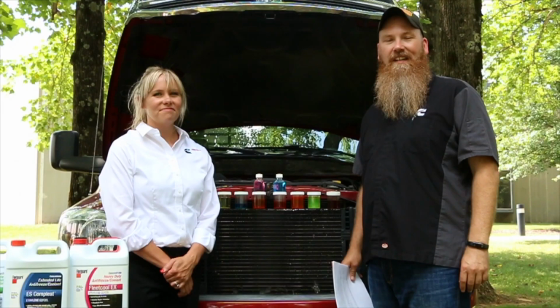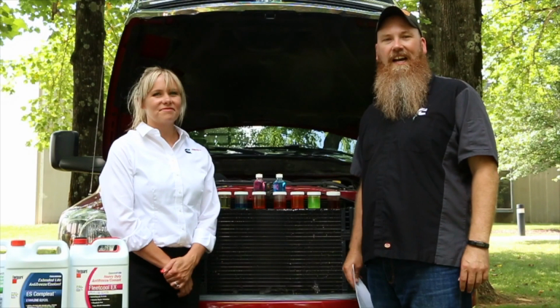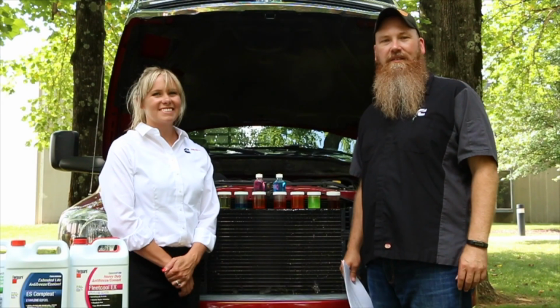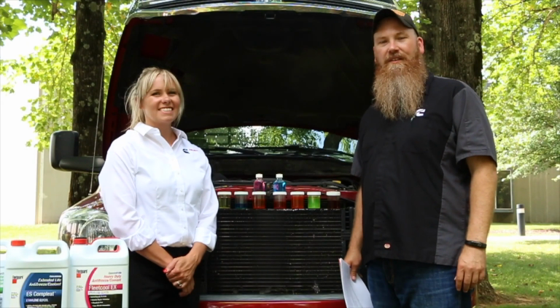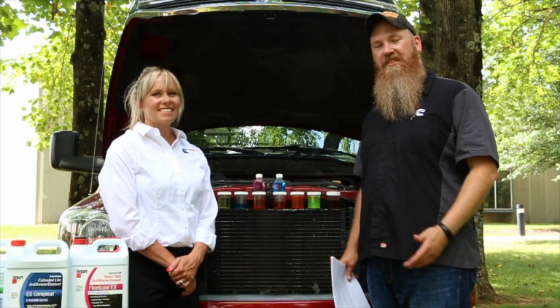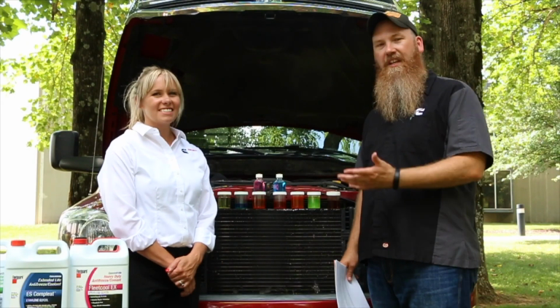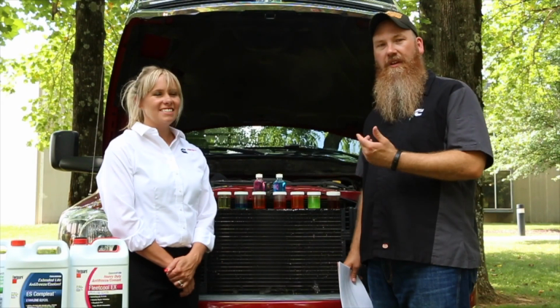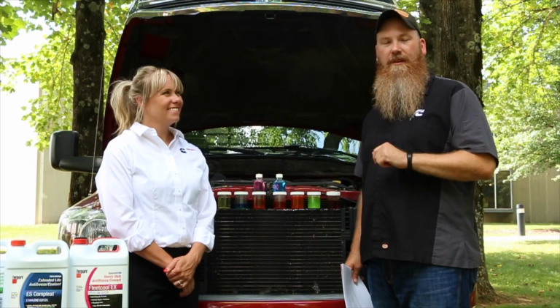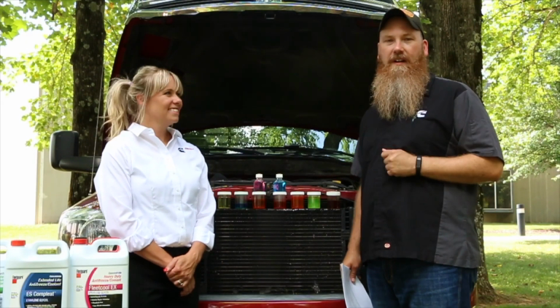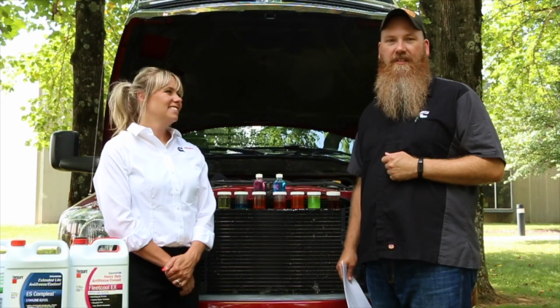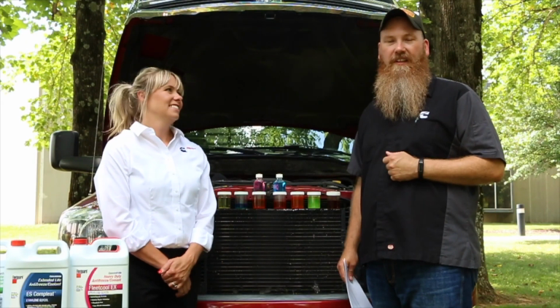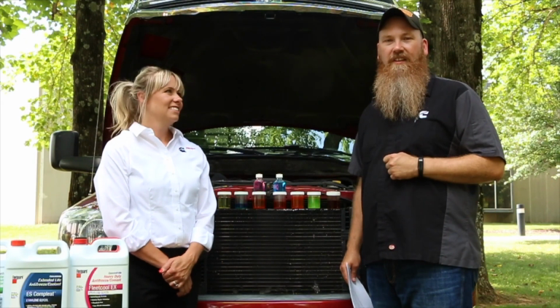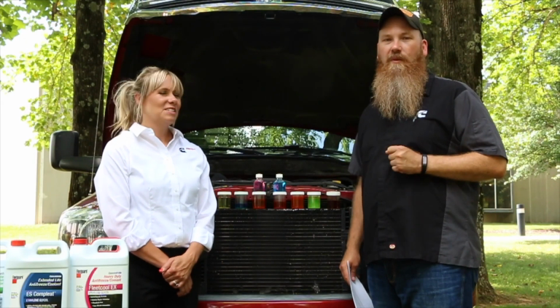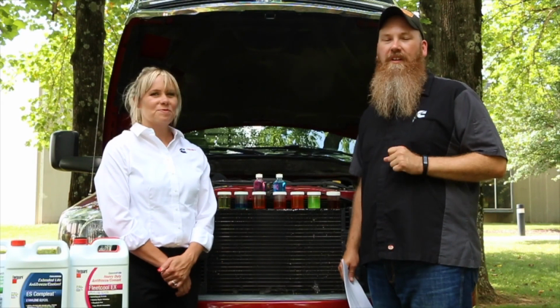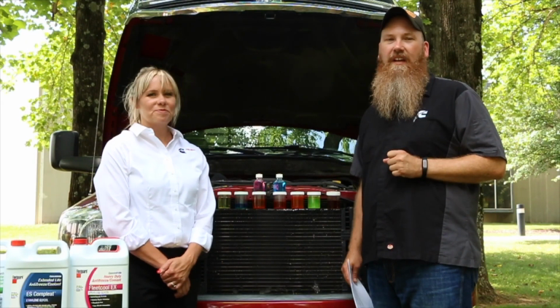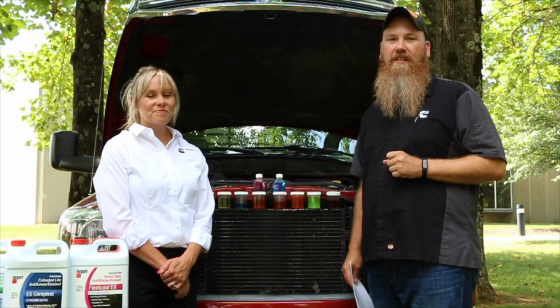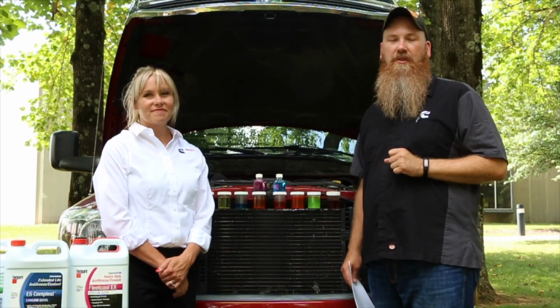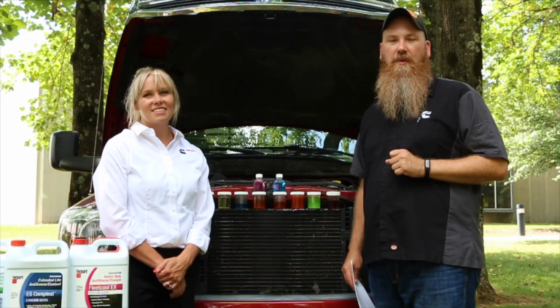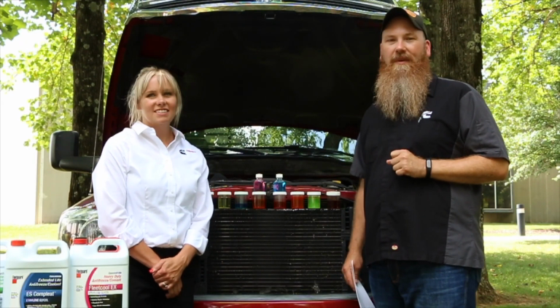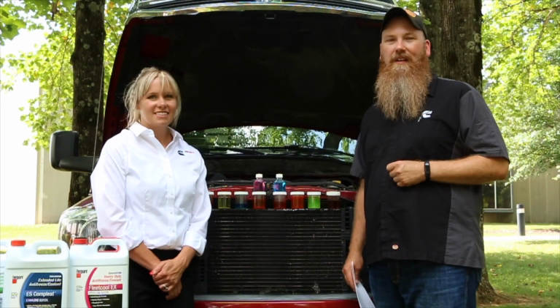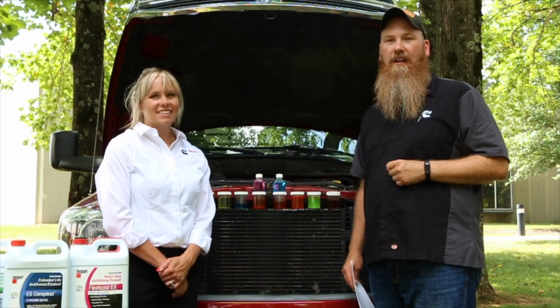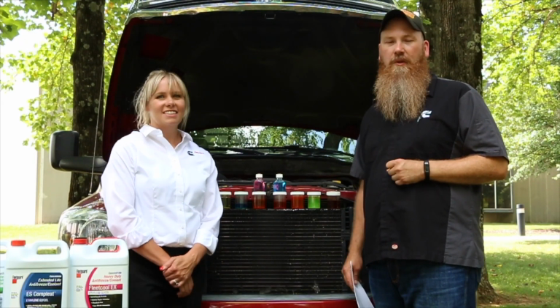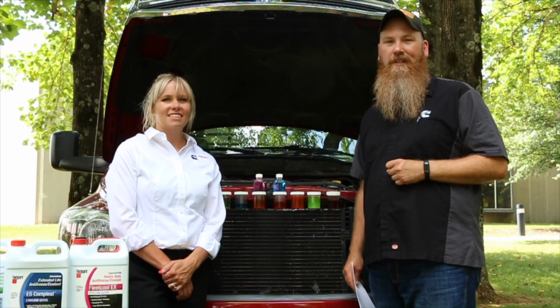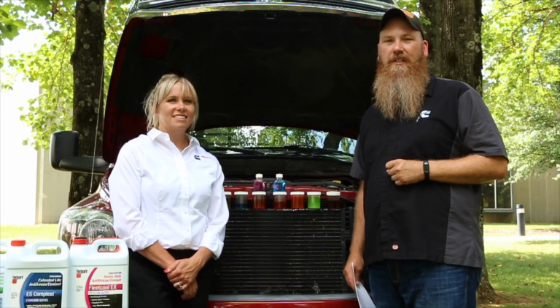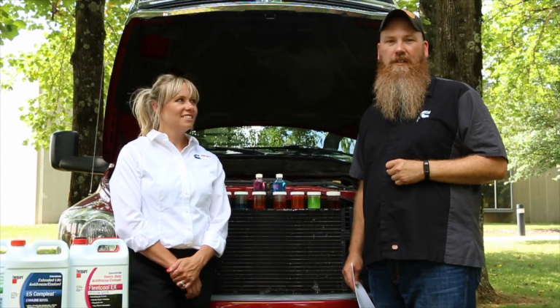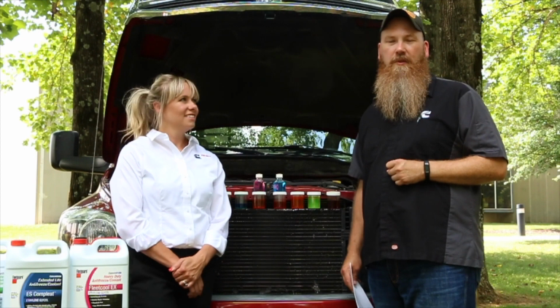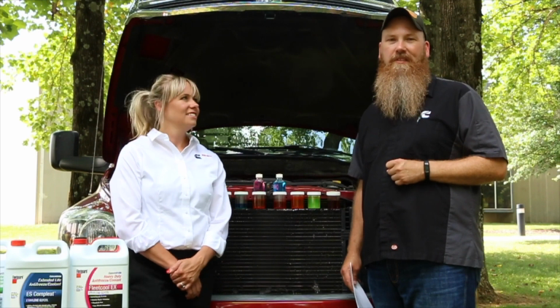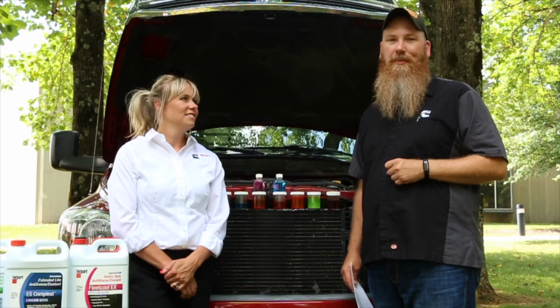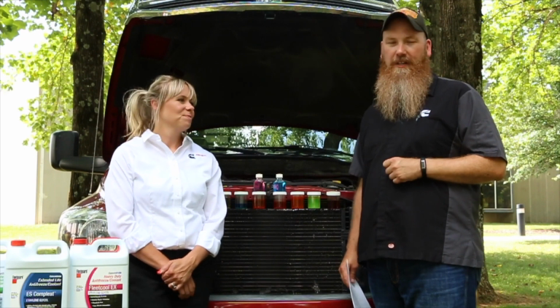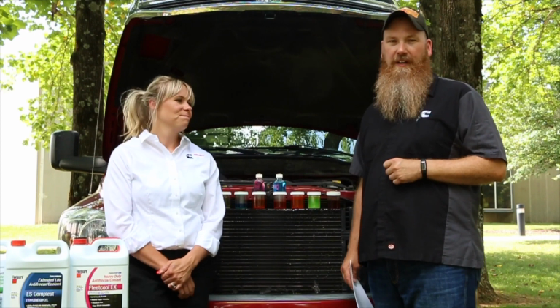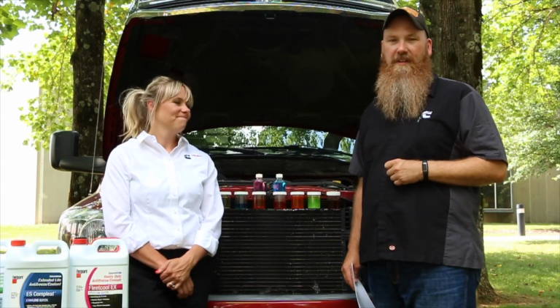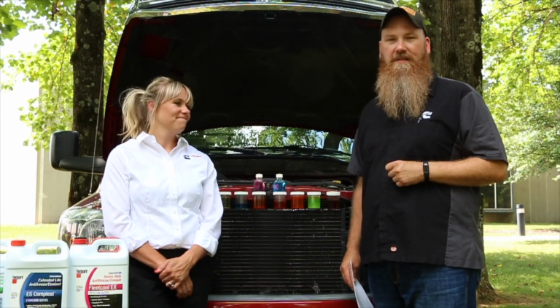Hi, this is Dakota and my name is Clint. We're here today to talk to you about coolant color choices and product recommendations.